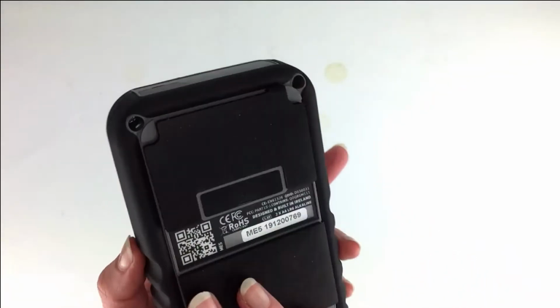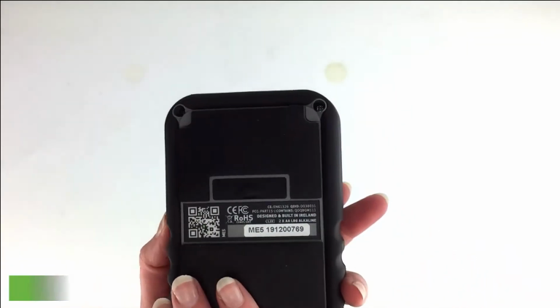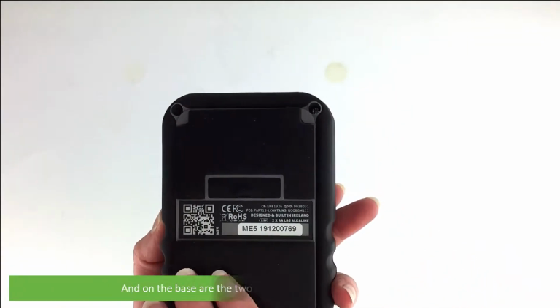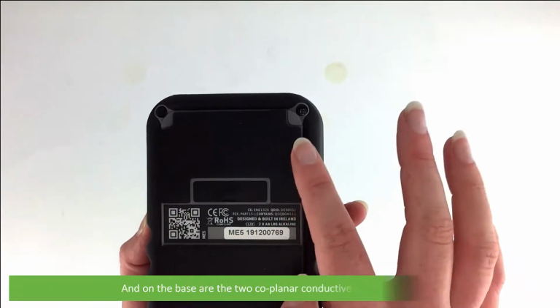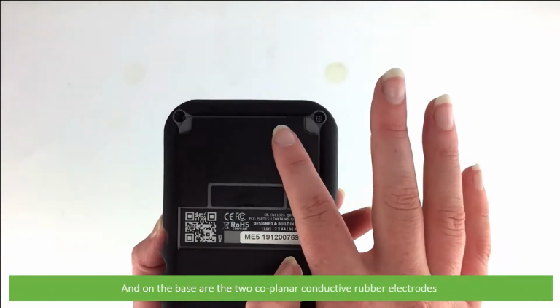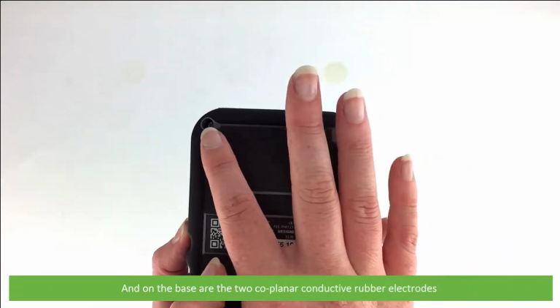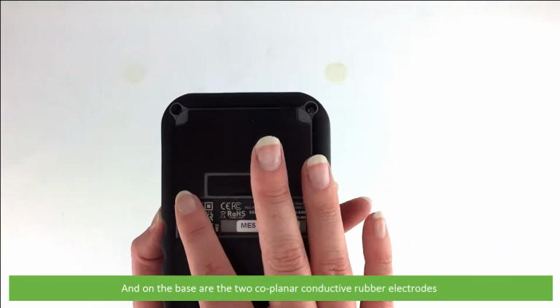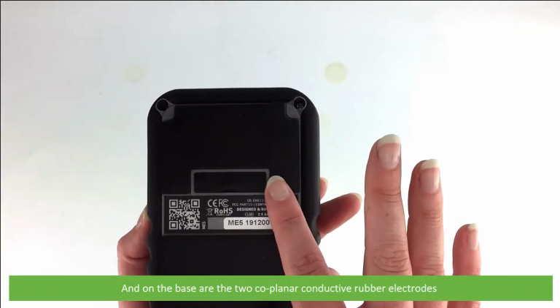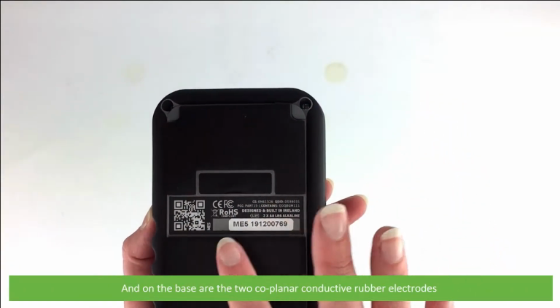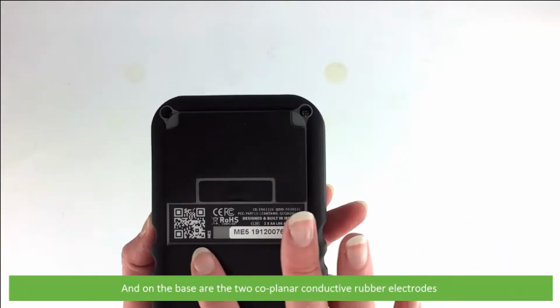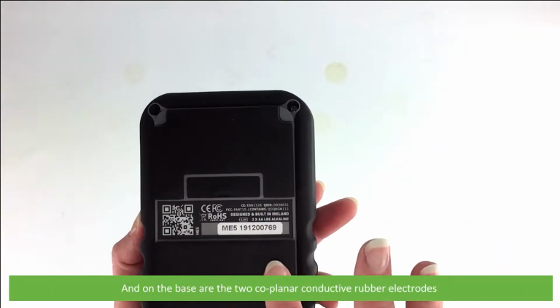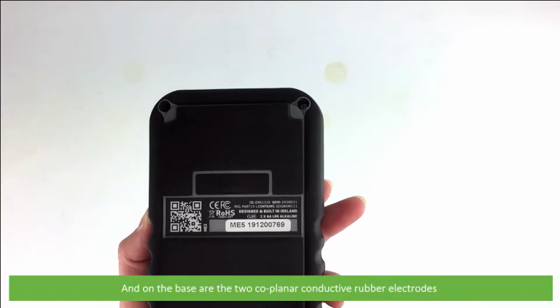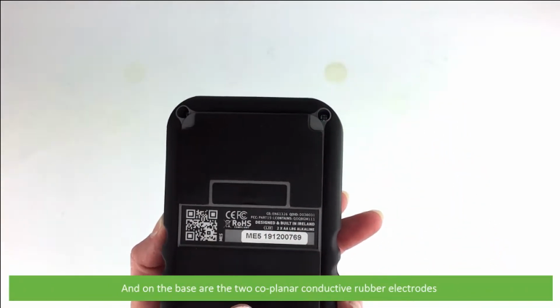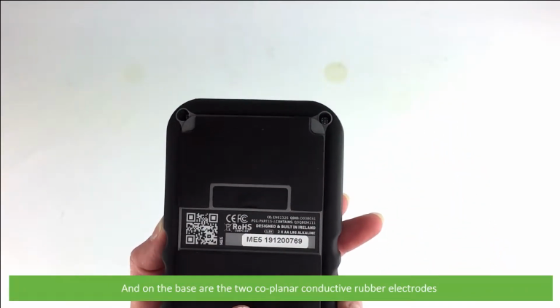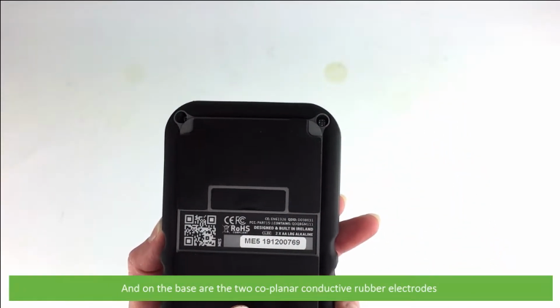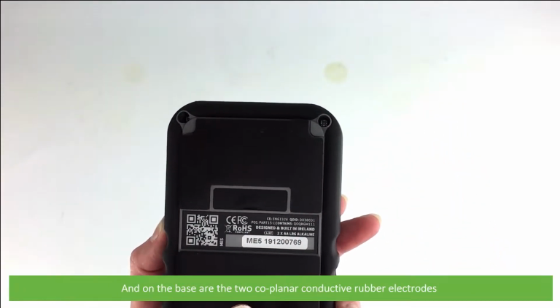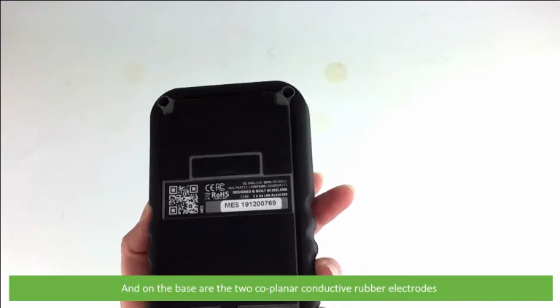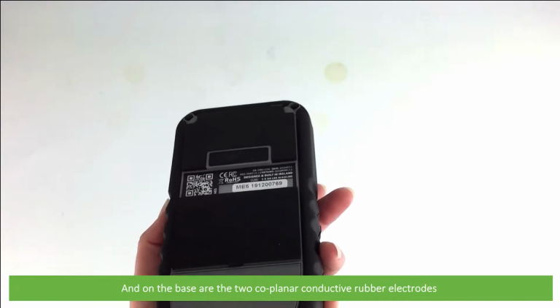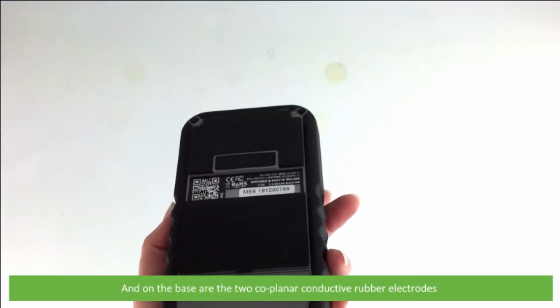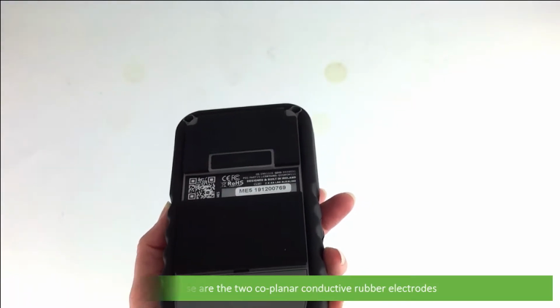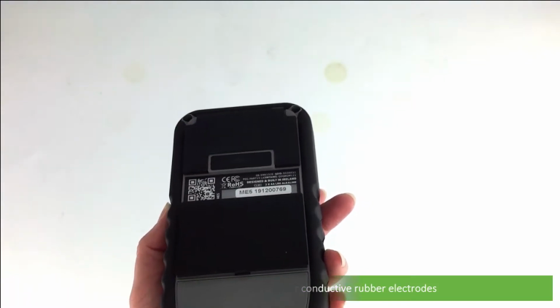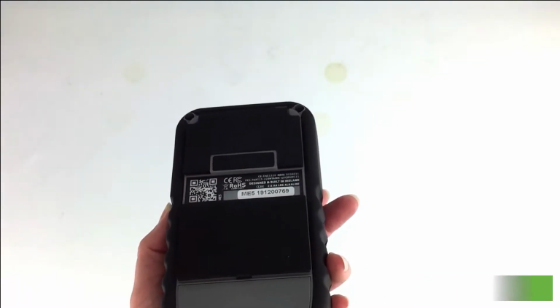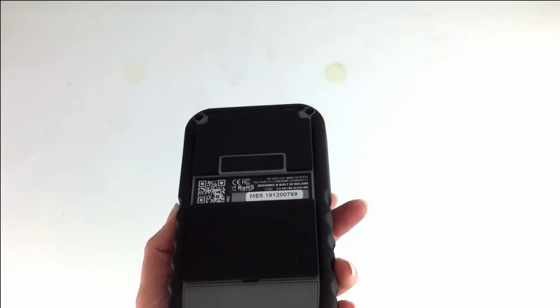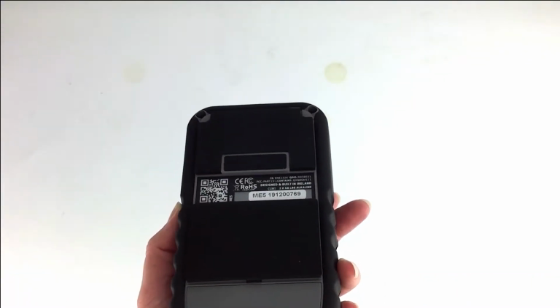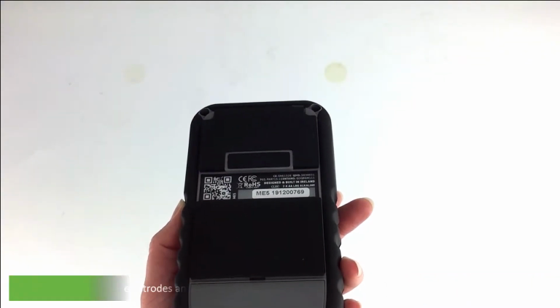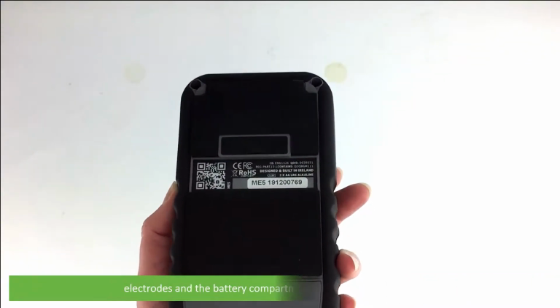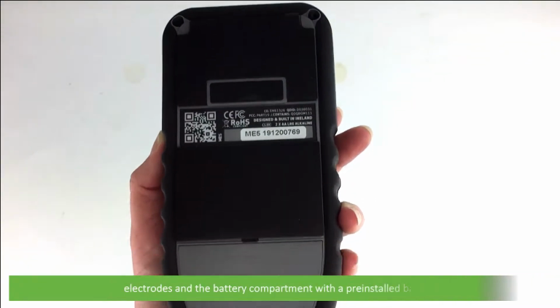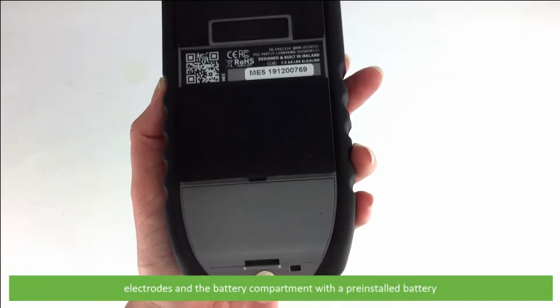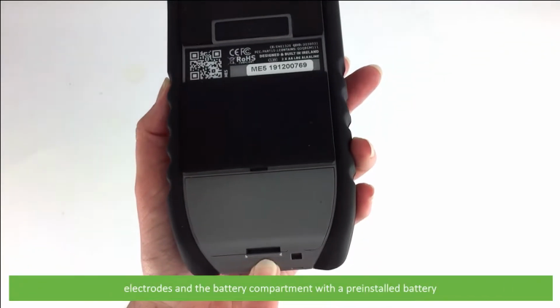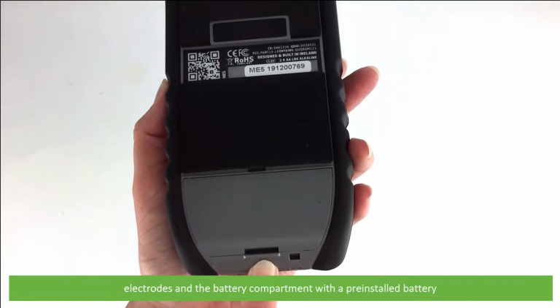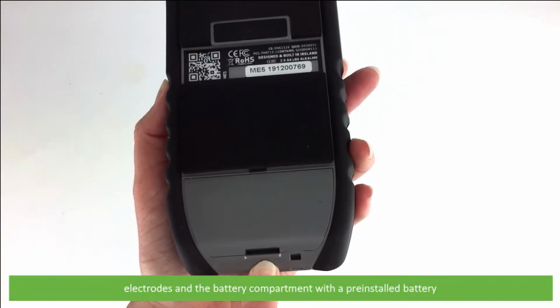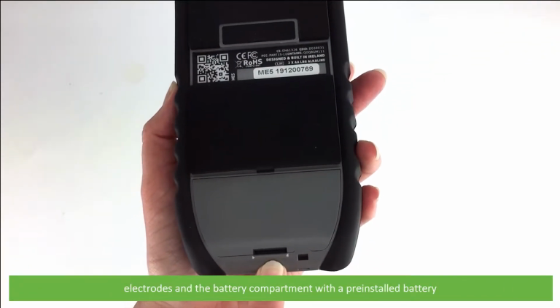On the base are the two co-planar conductive rubber electrodes and the battery compartment with the pre-installed battery.